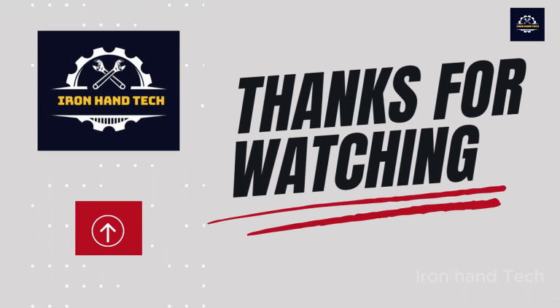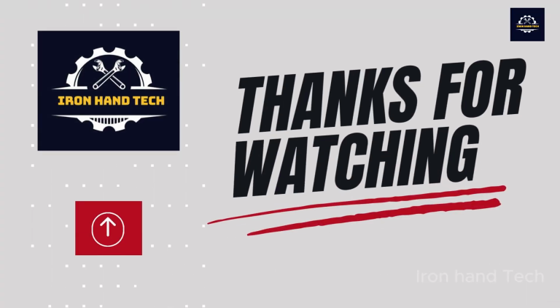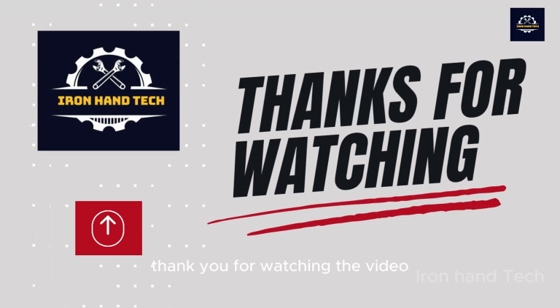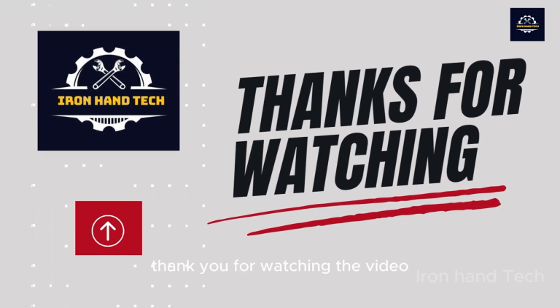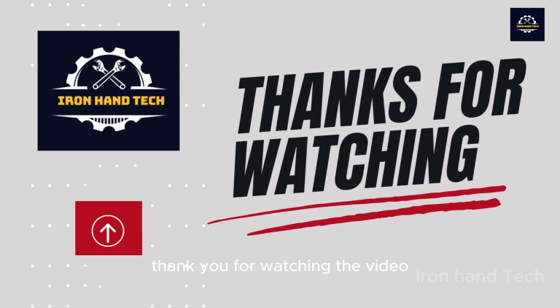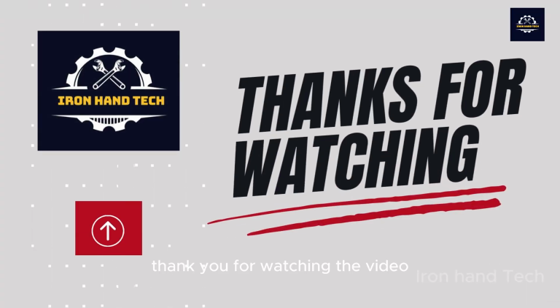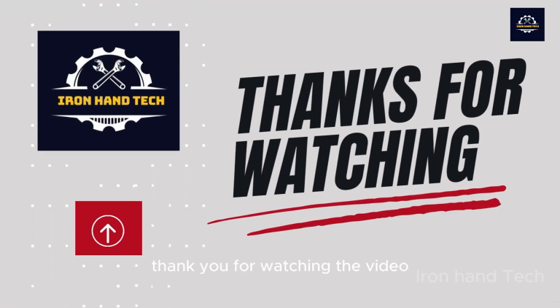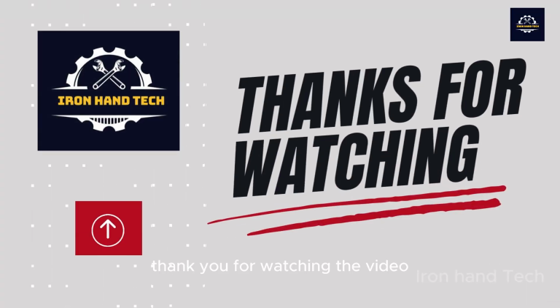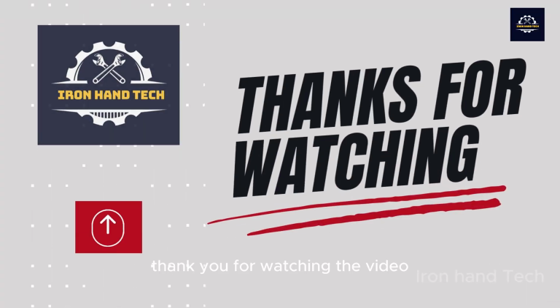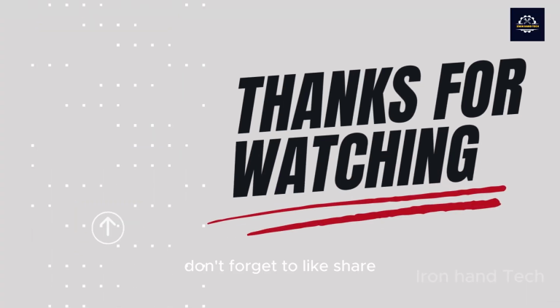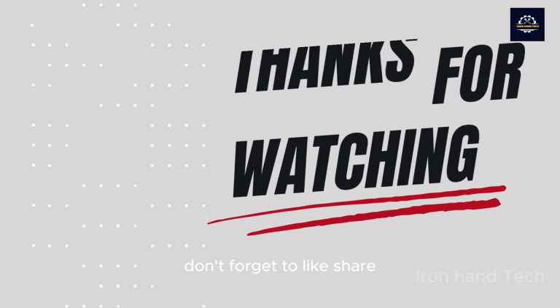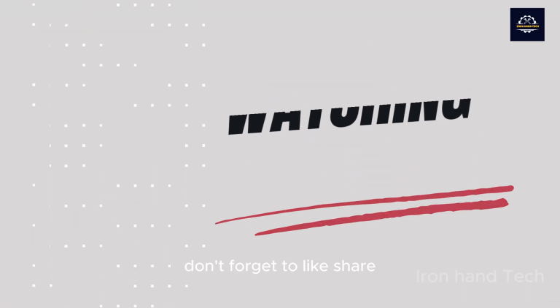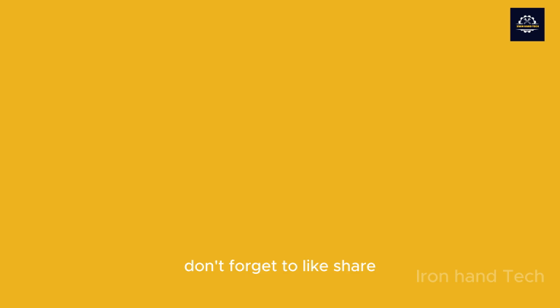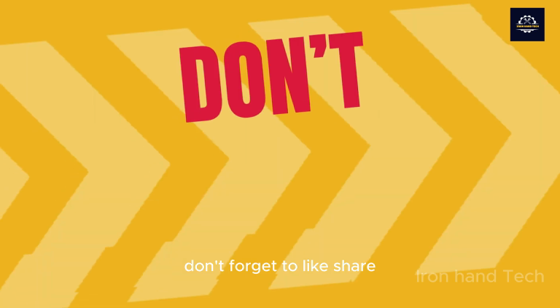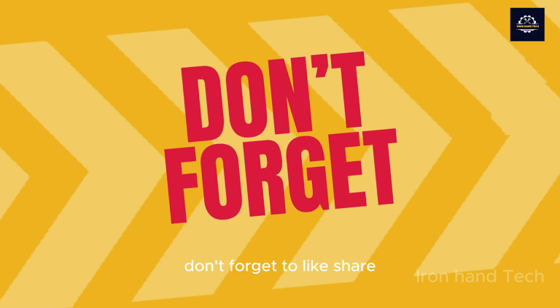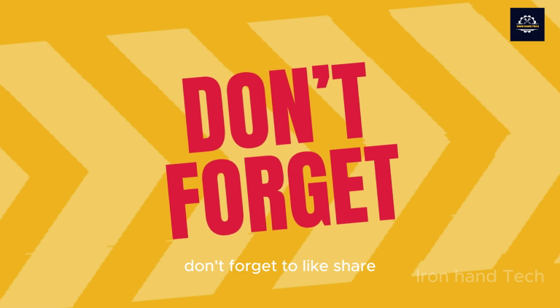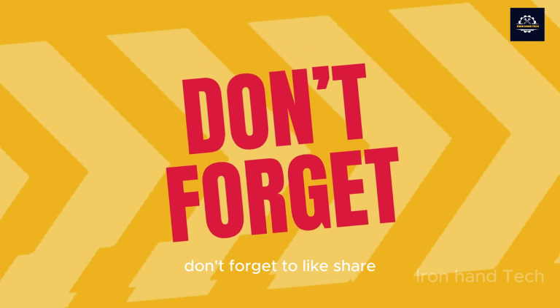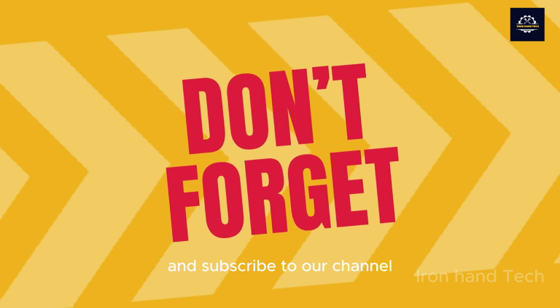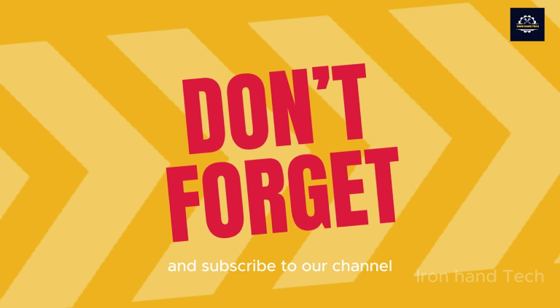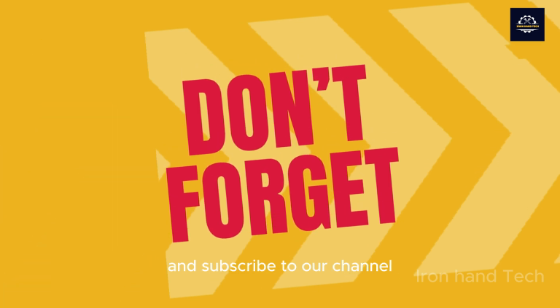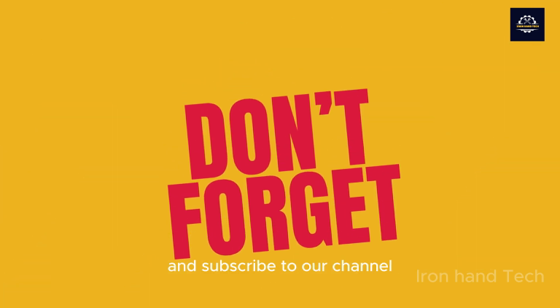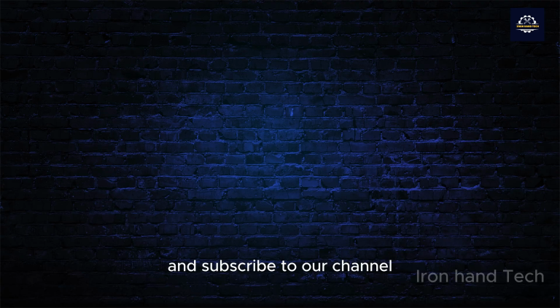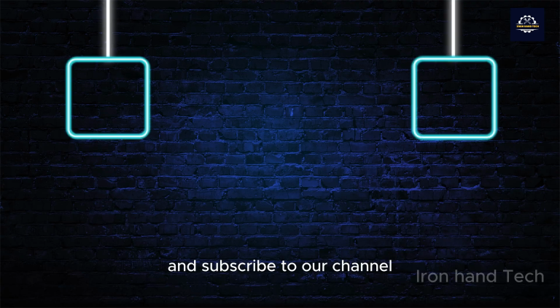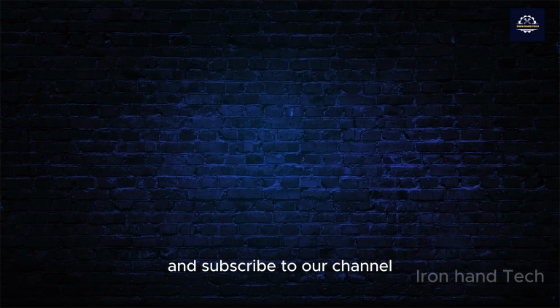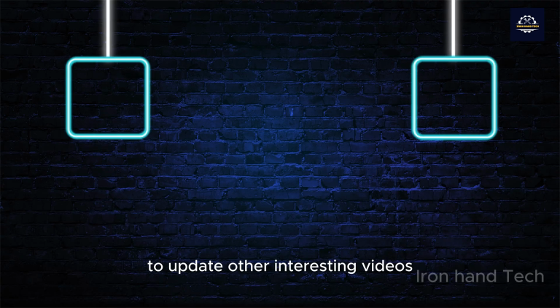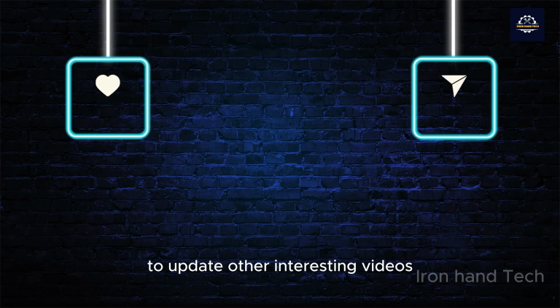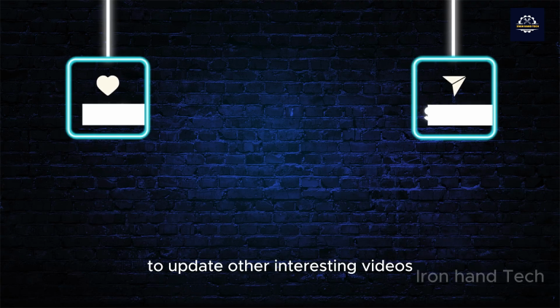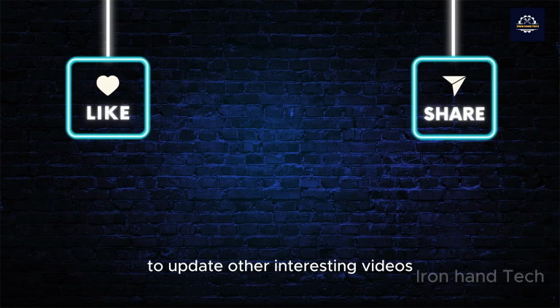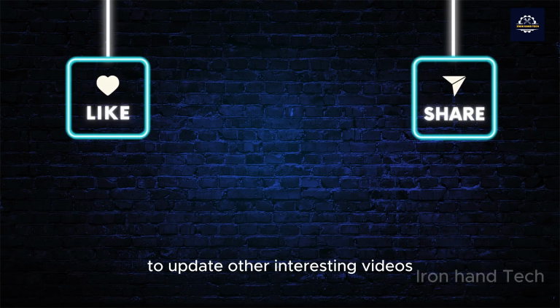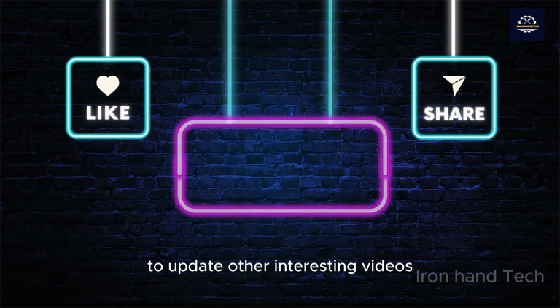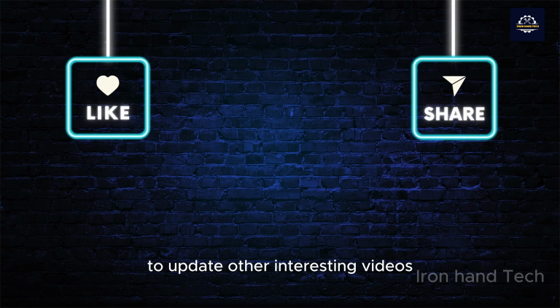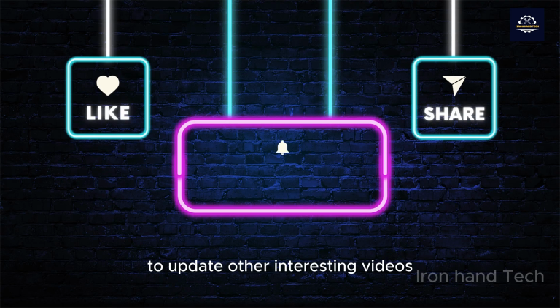Thank you for watching the video. Don't forget to like, share, and subscribe to our channel to update on other interesting videos.